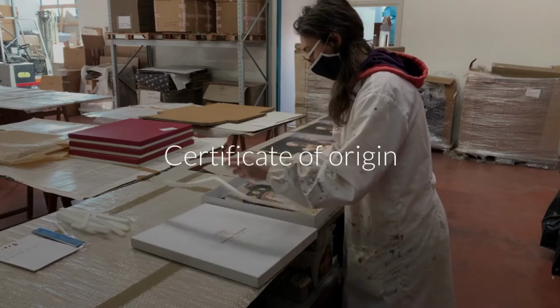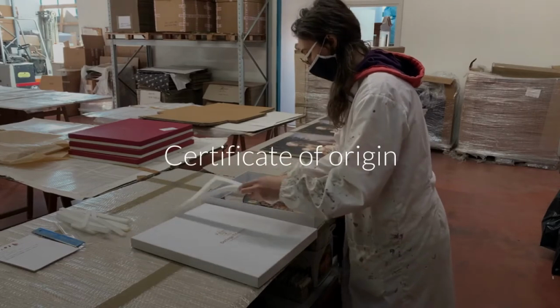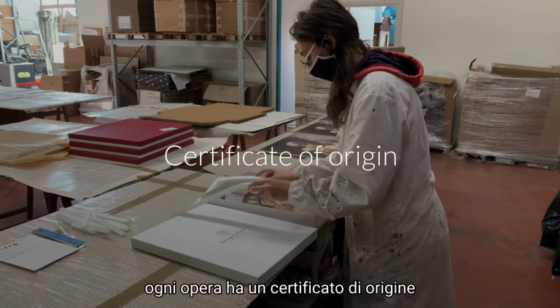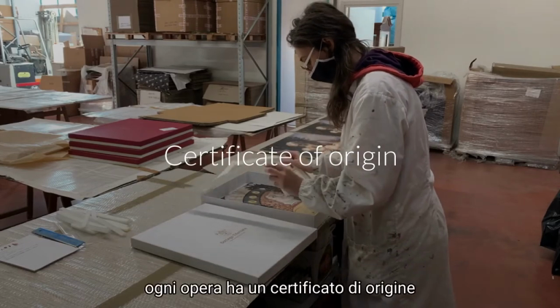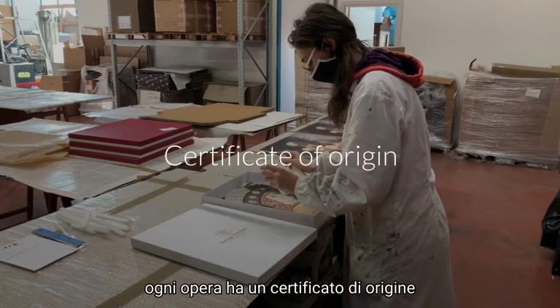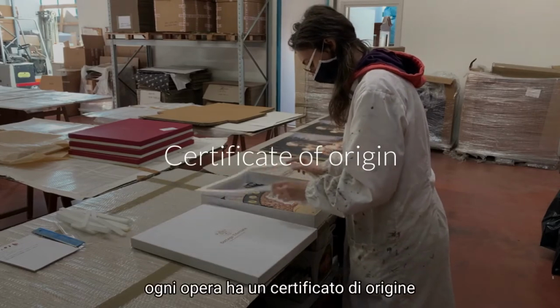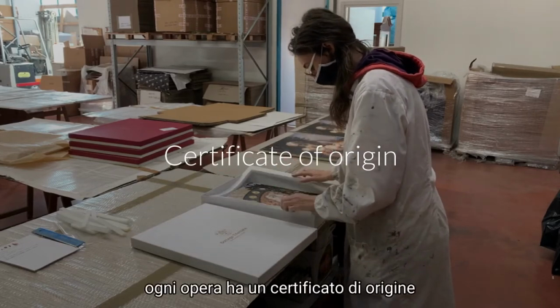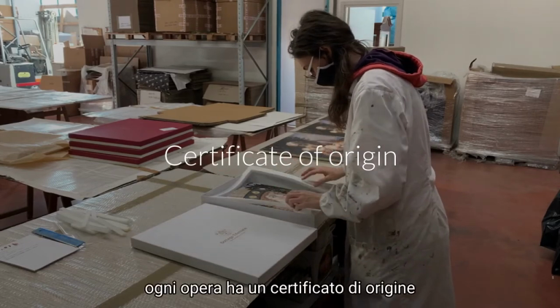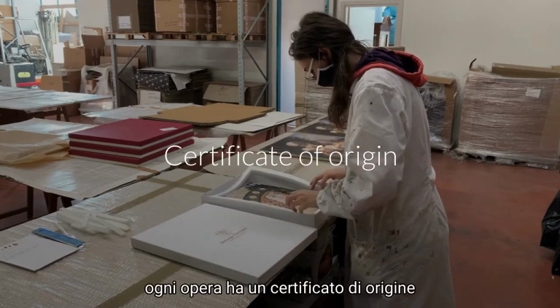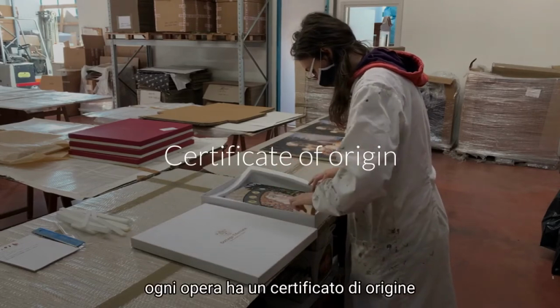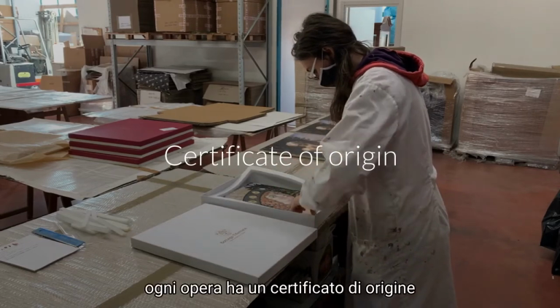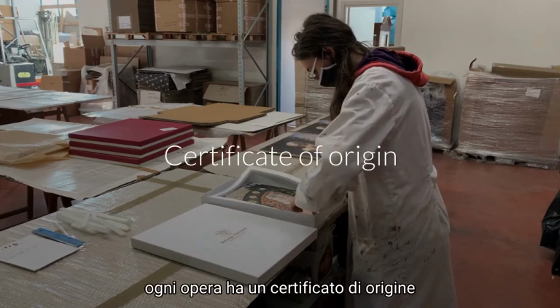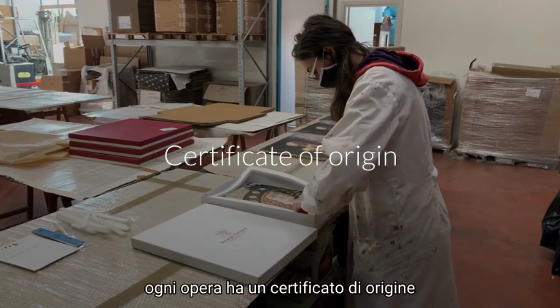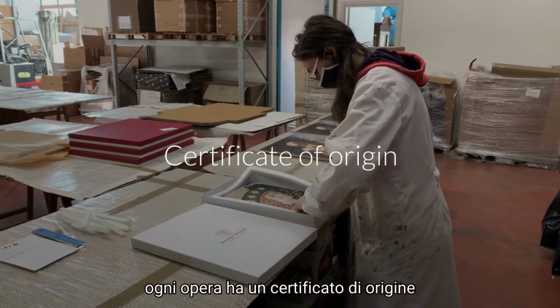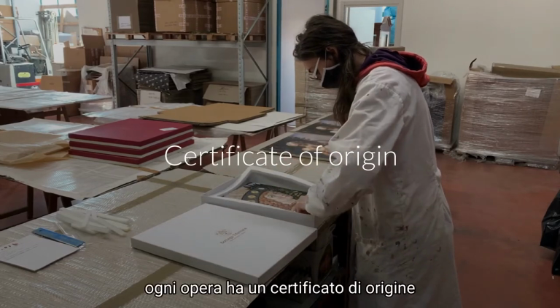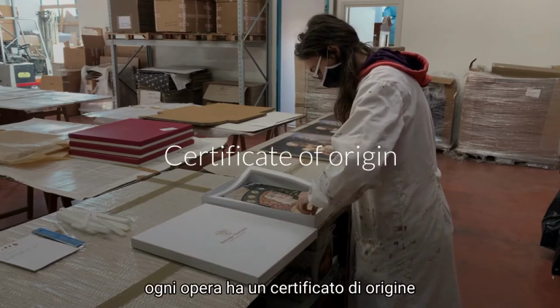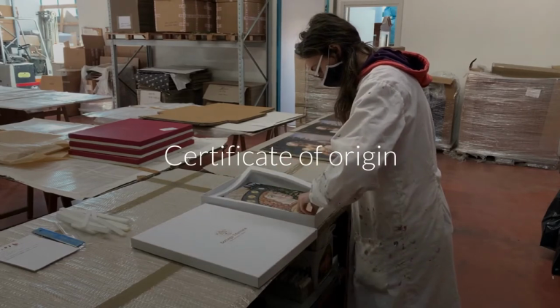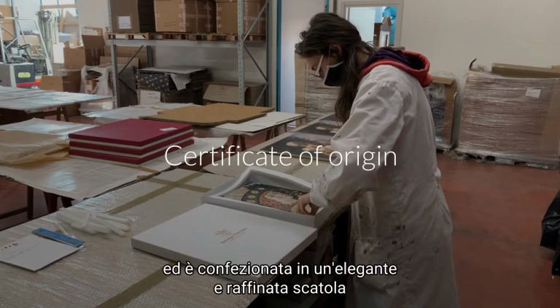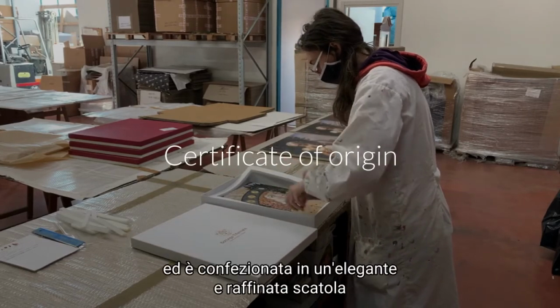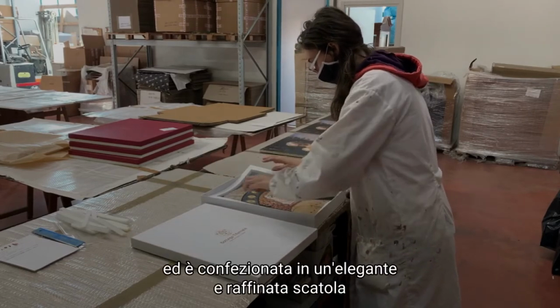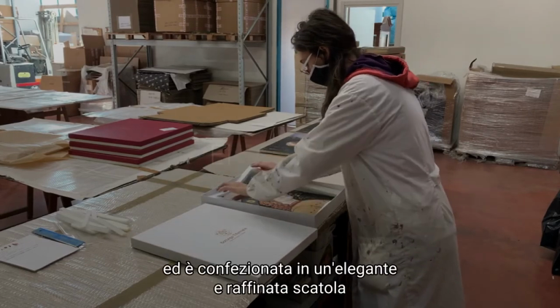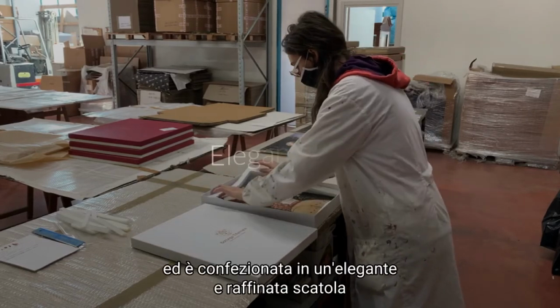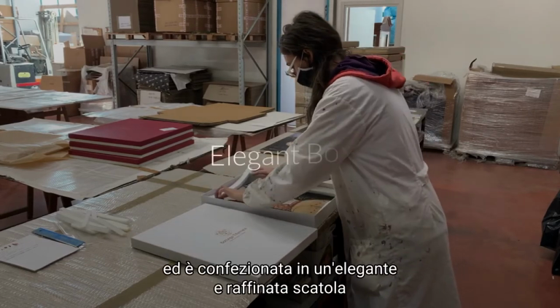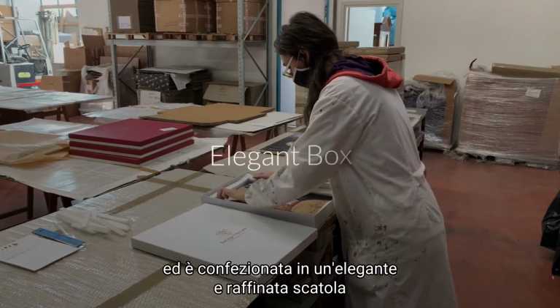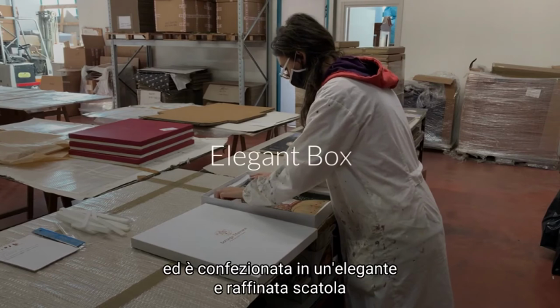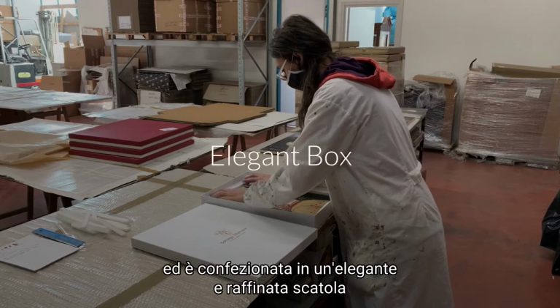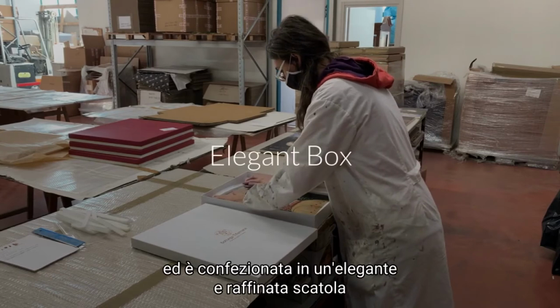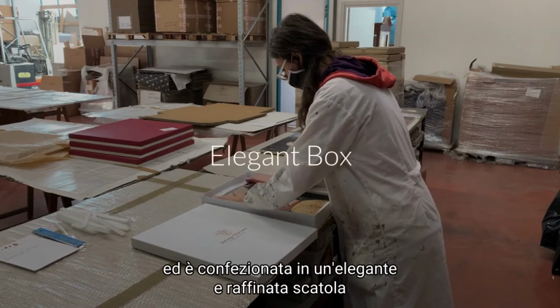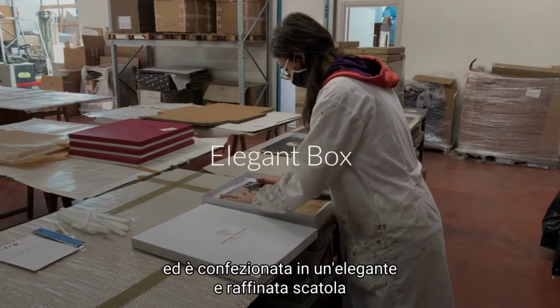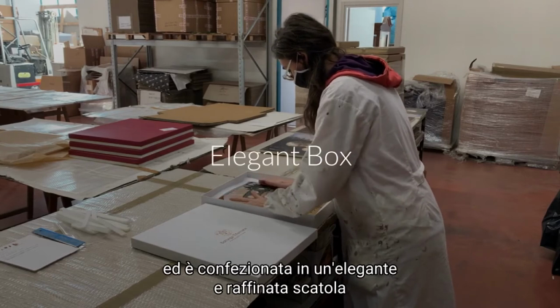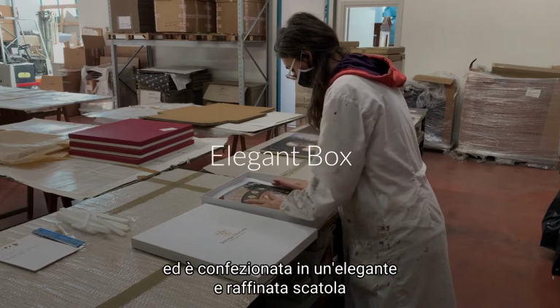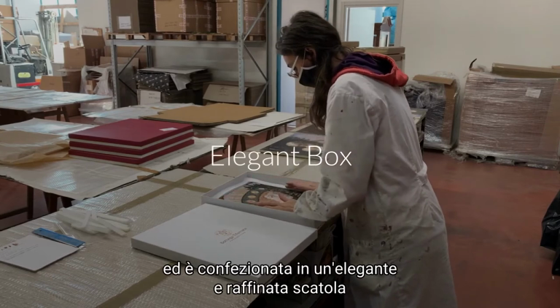Each Fresco has a Certificate of Origin and is packaged in an elegant and refined box.